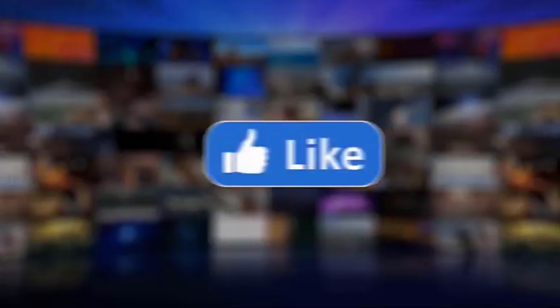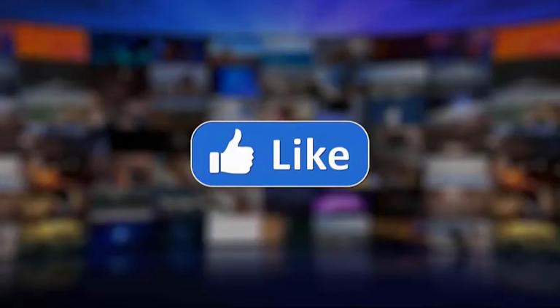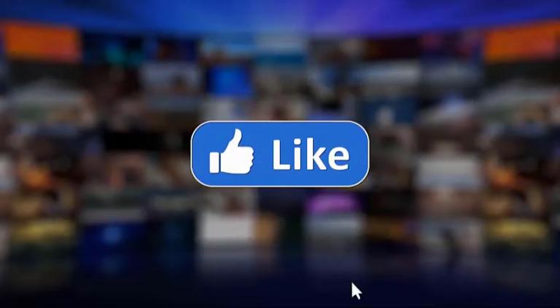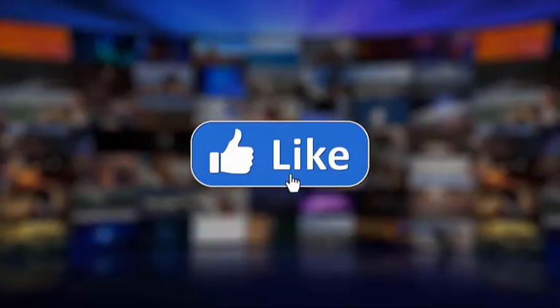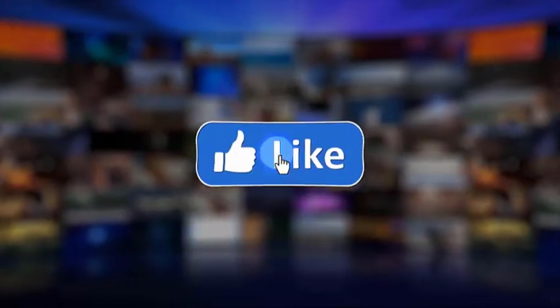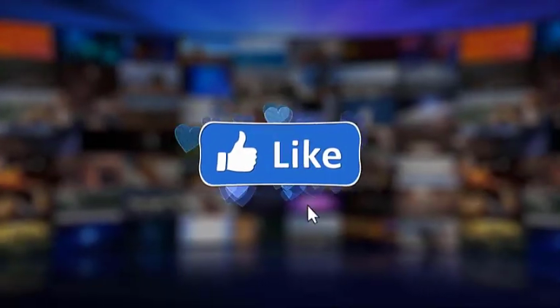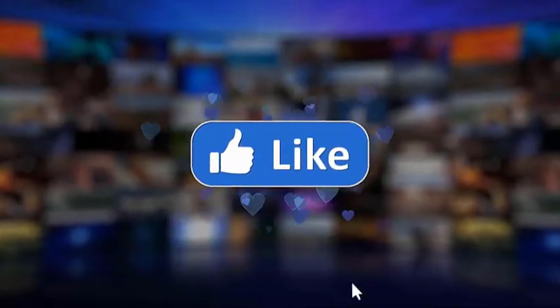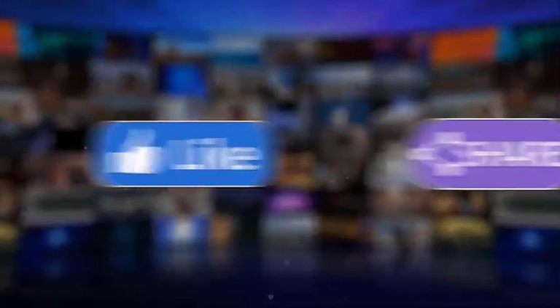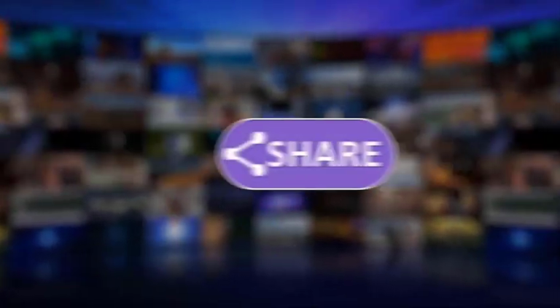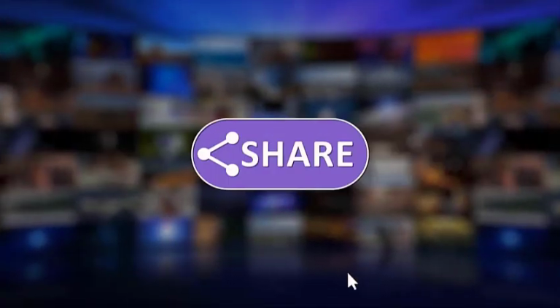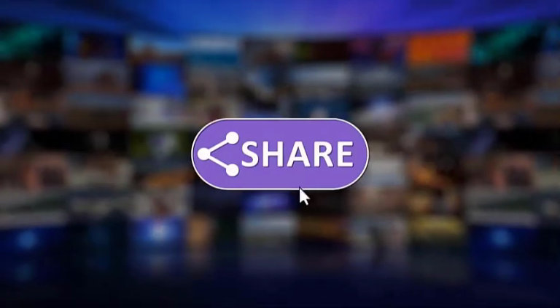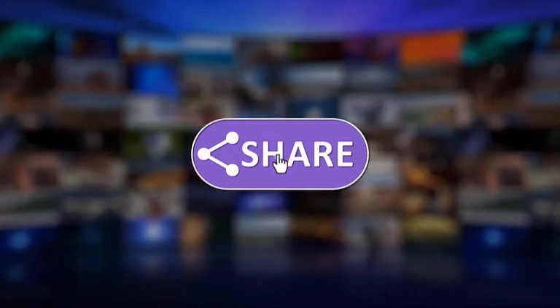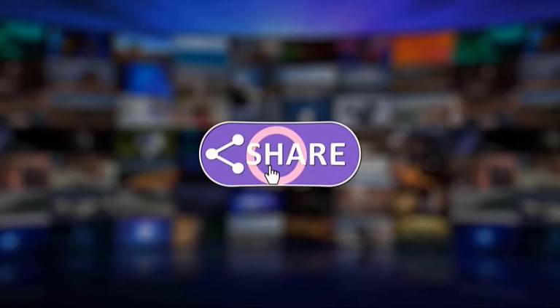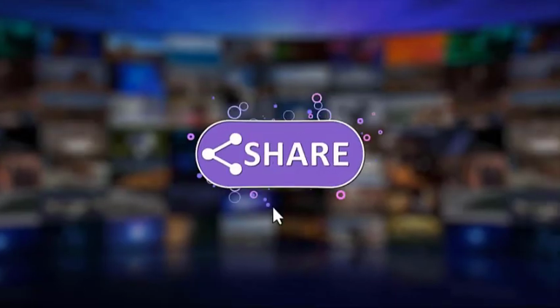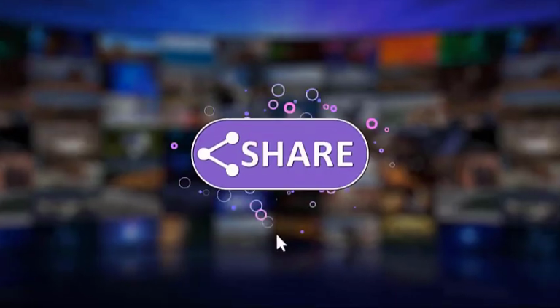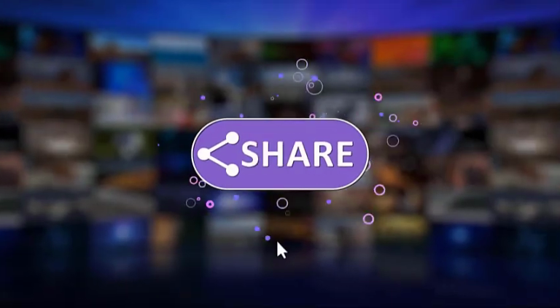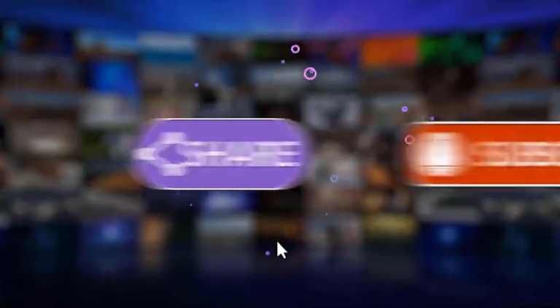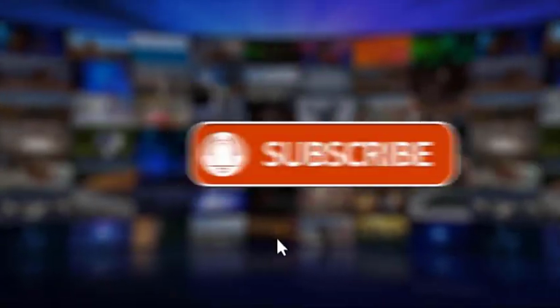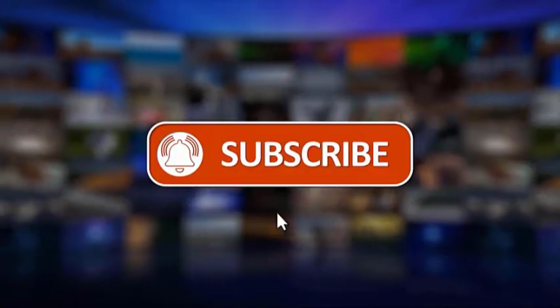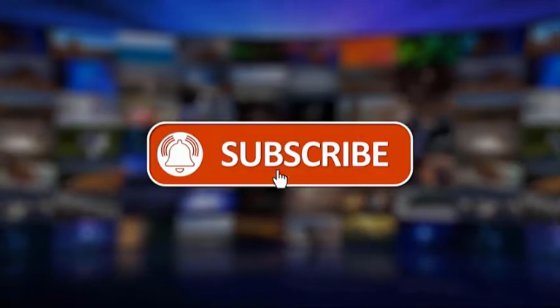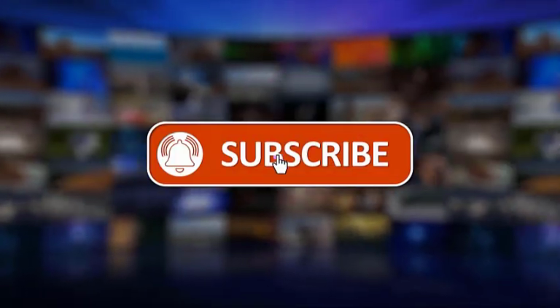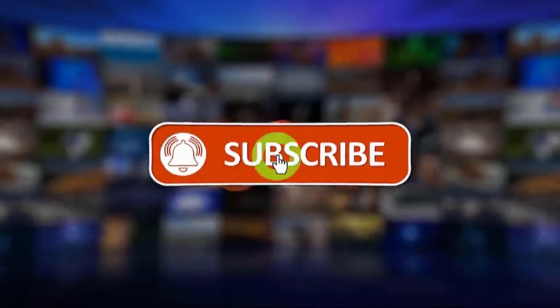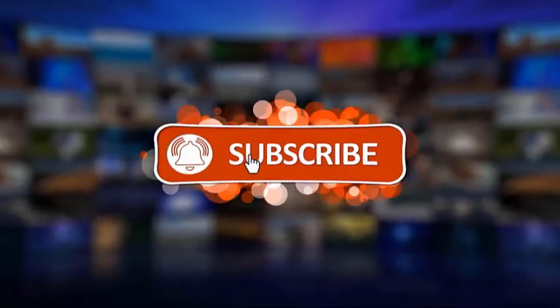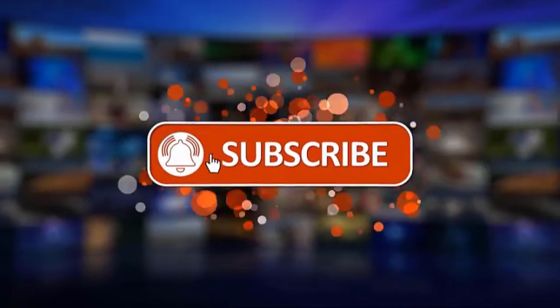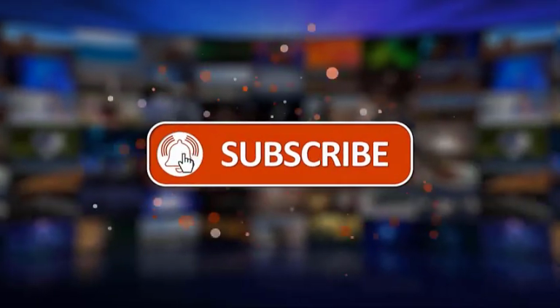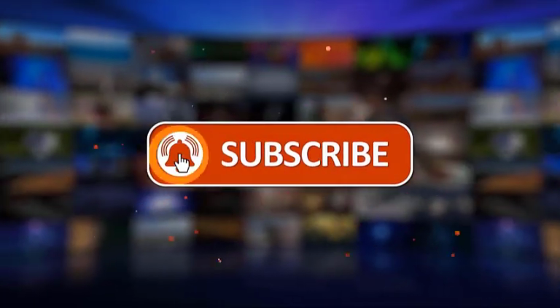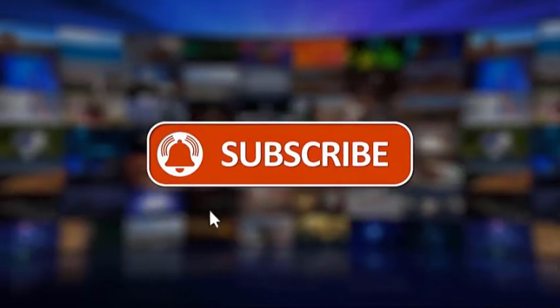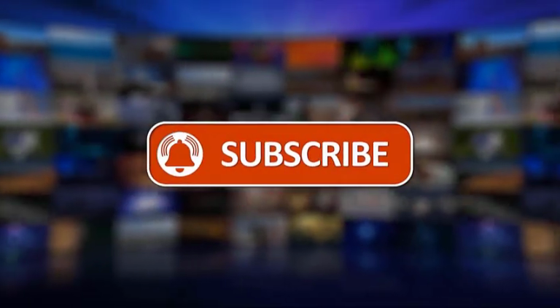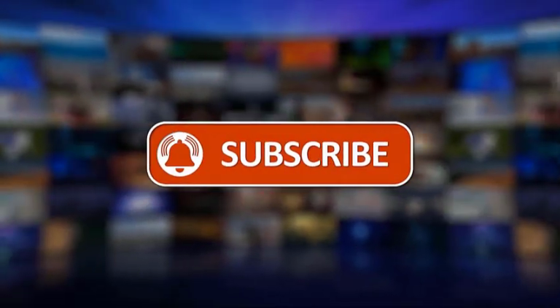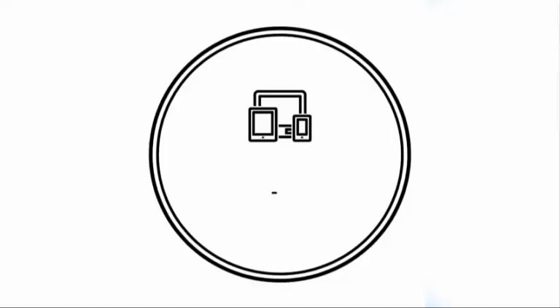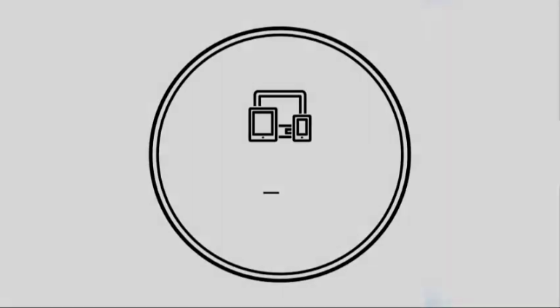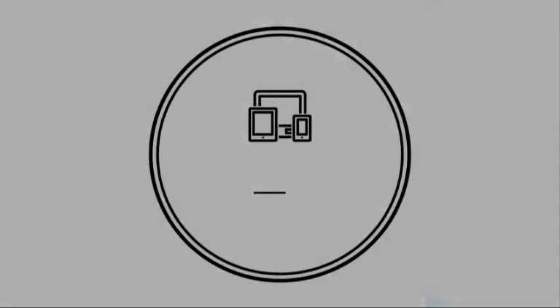Please make sure to like, share, subscribe, and hit the notification bell for more videos in the future.